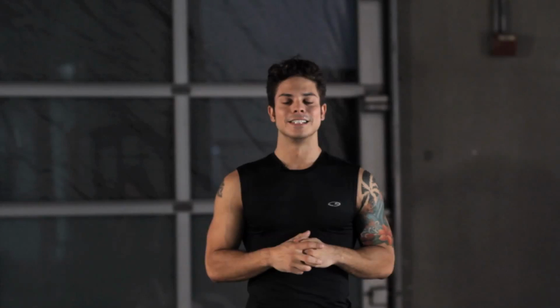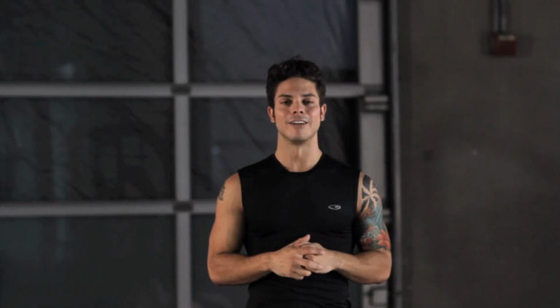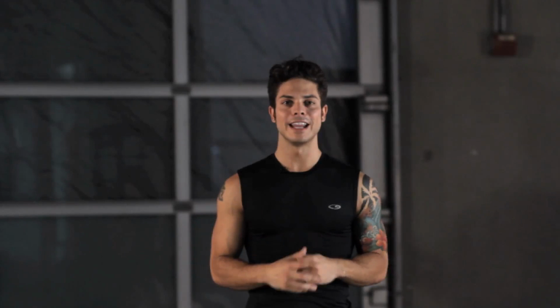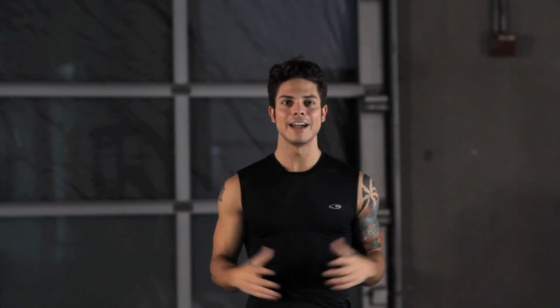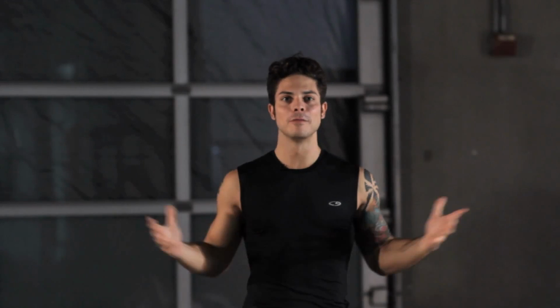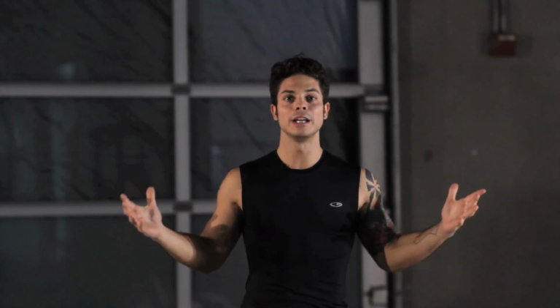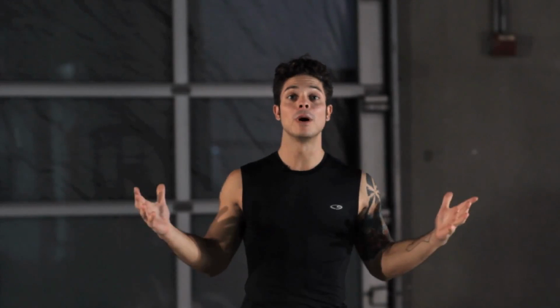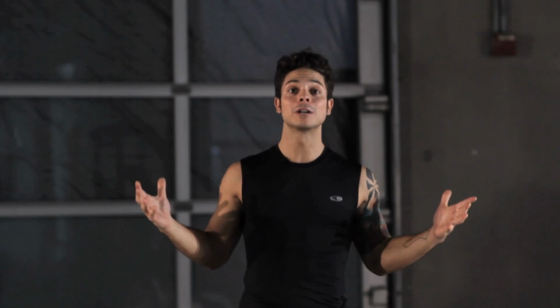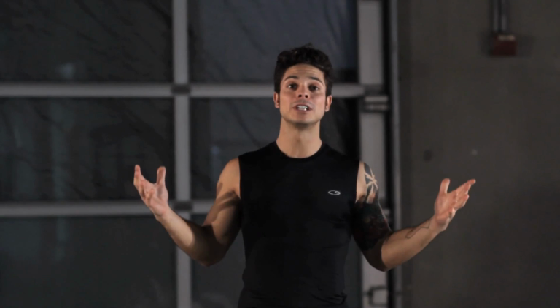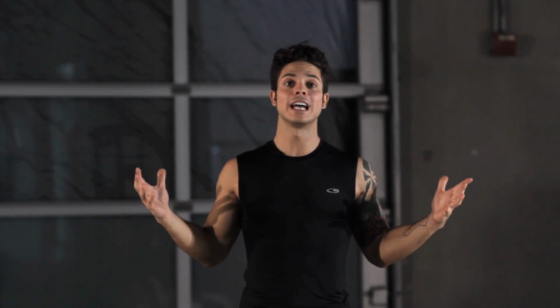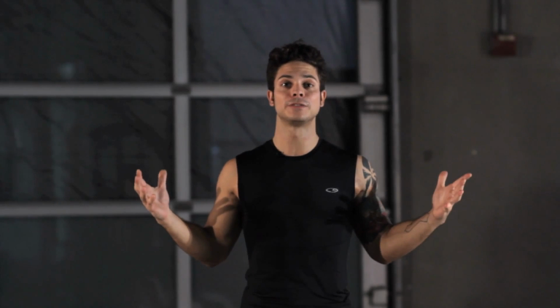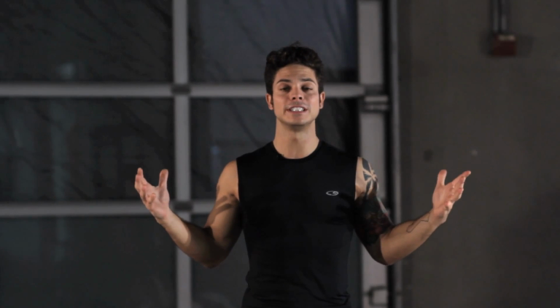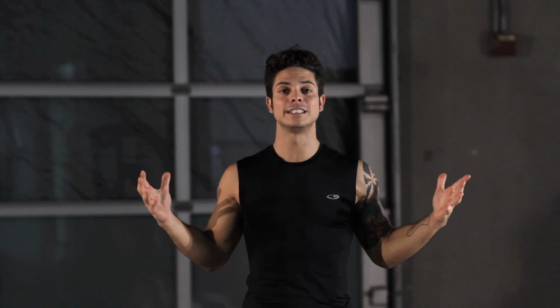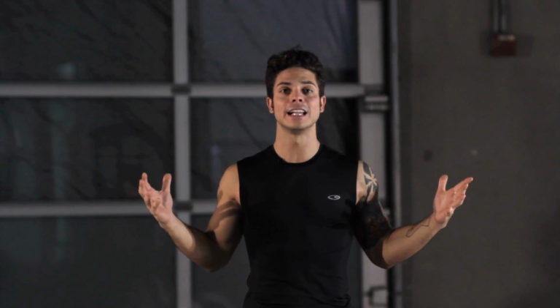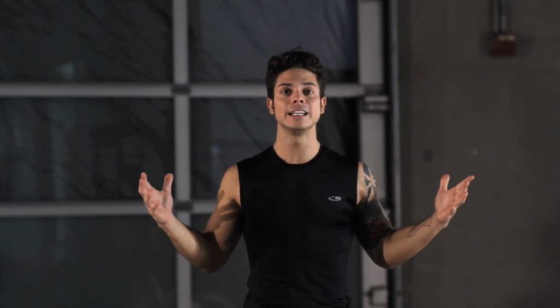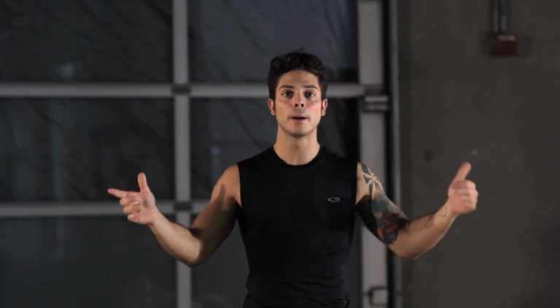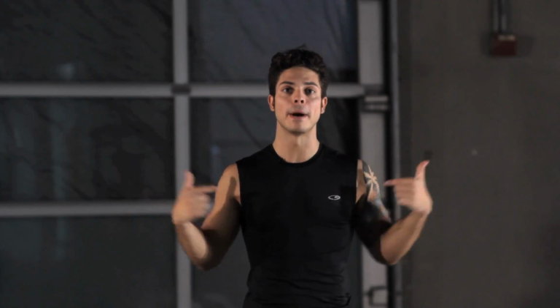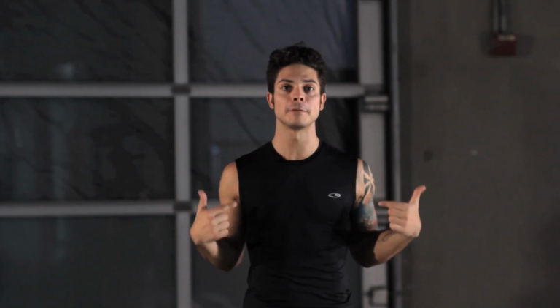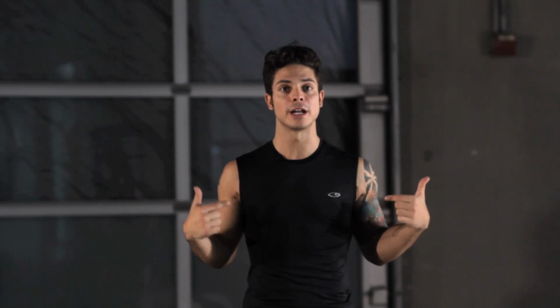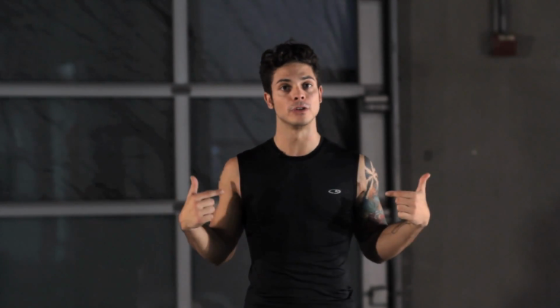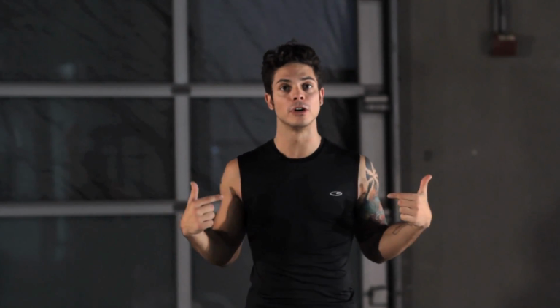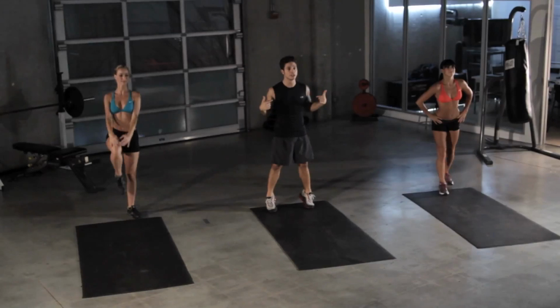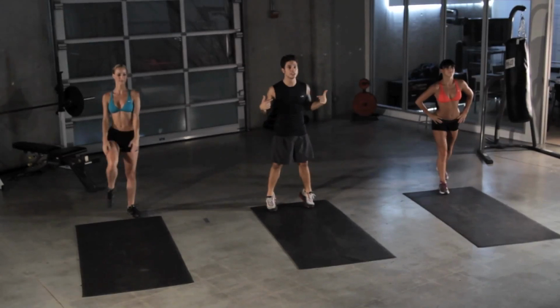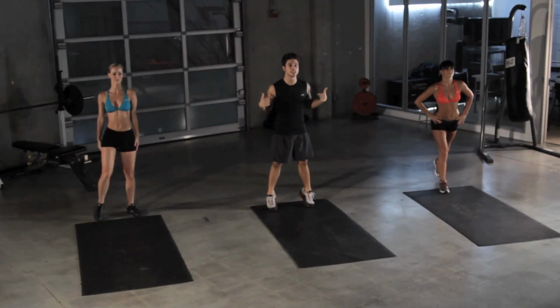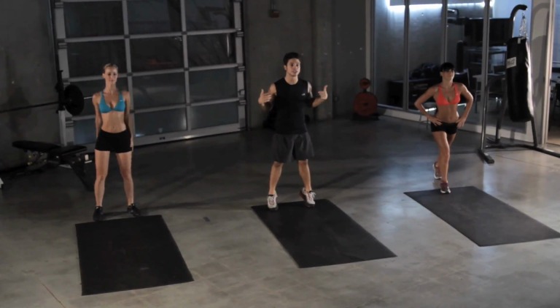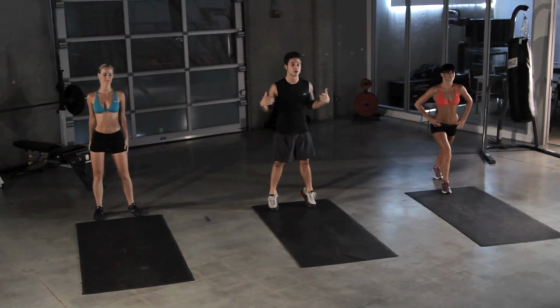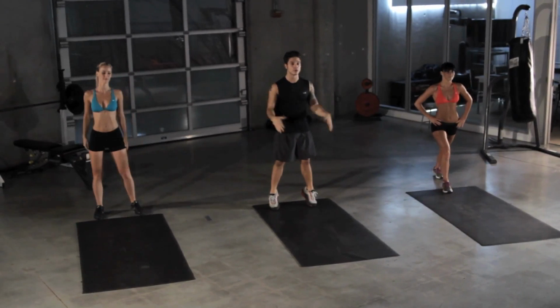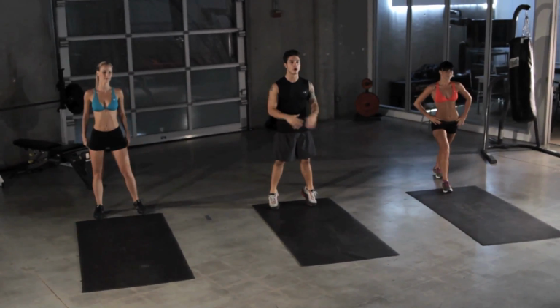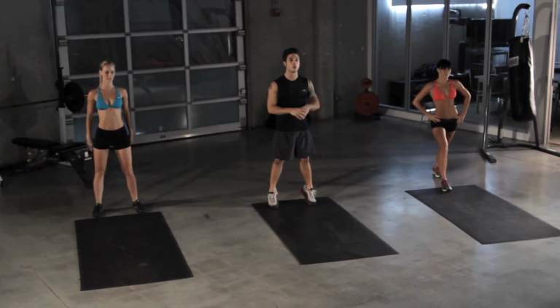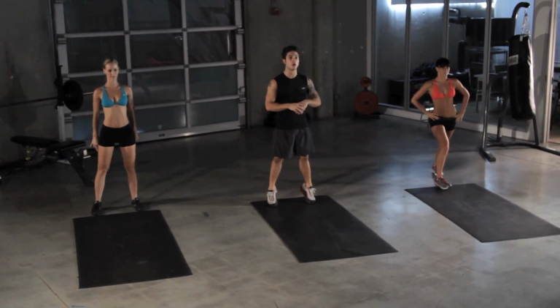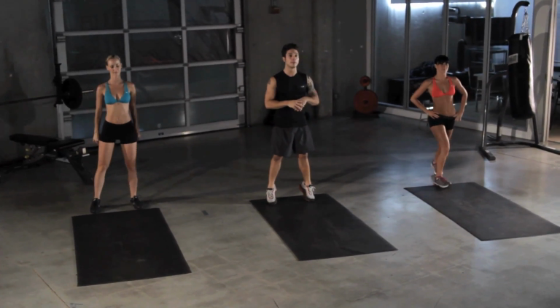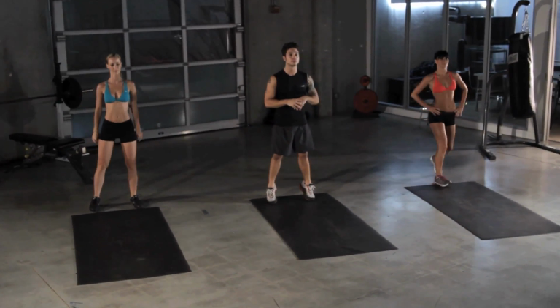Hey everybody, welcome to XFit Daily. Mike Paterino here. Let's get started with our warm-ups.